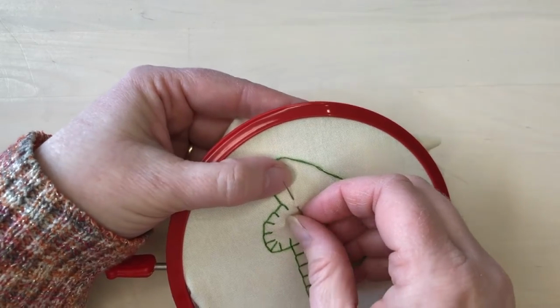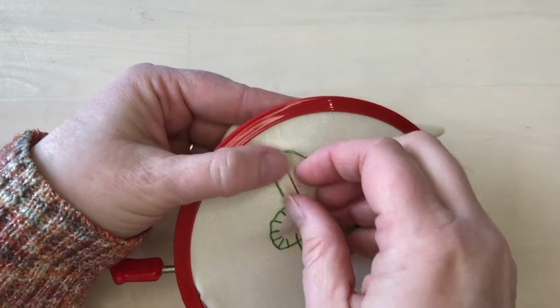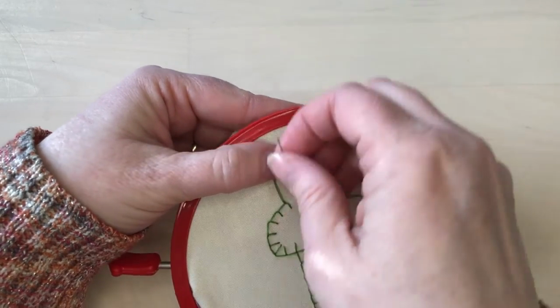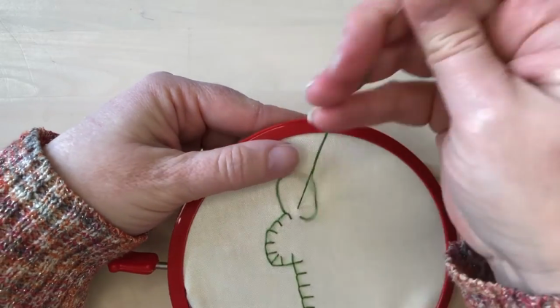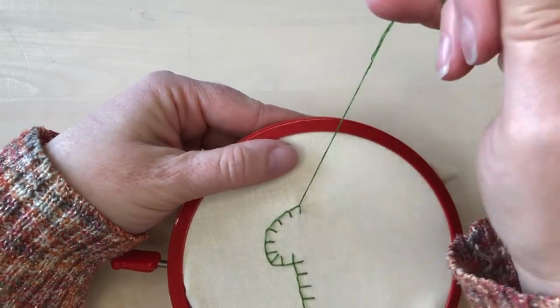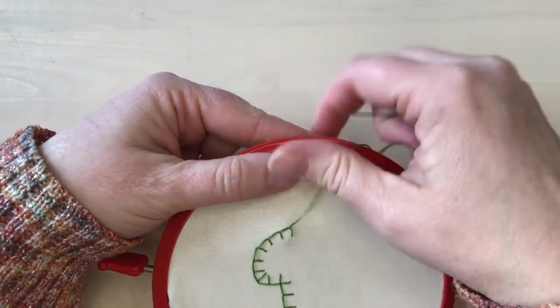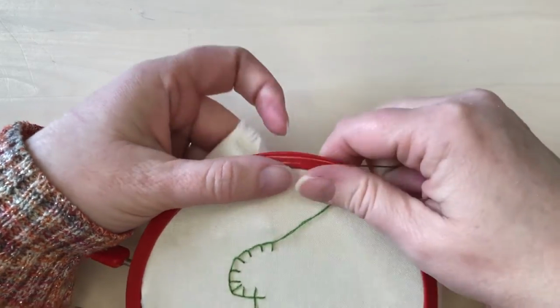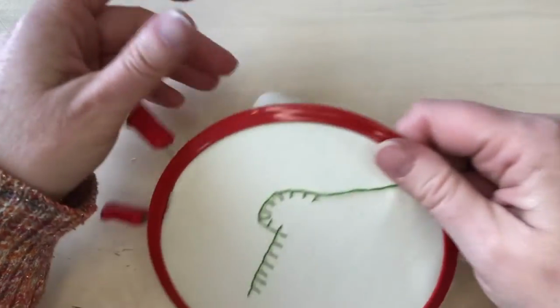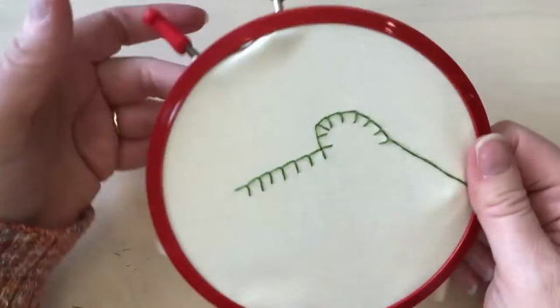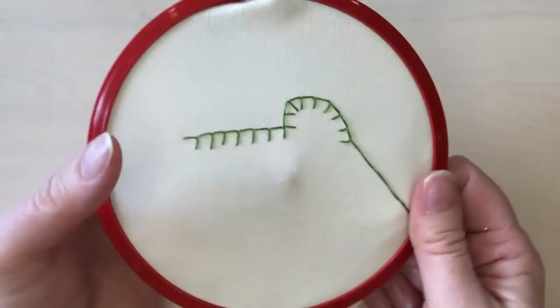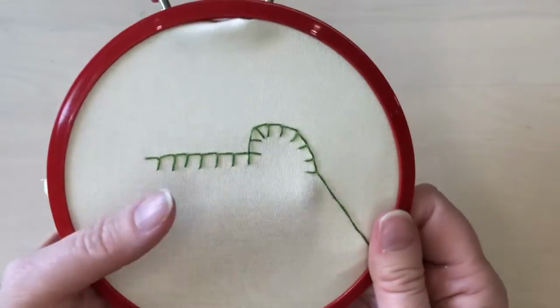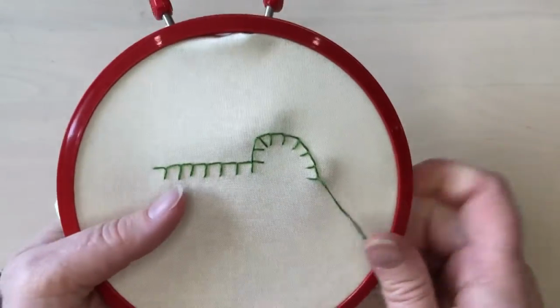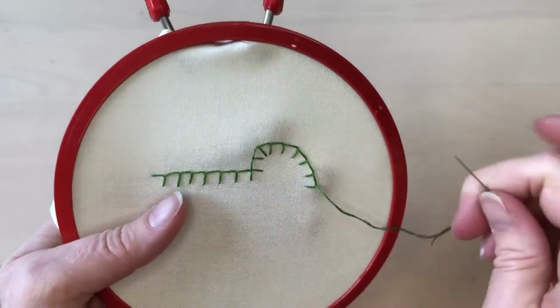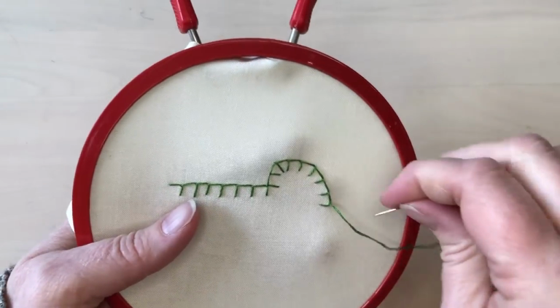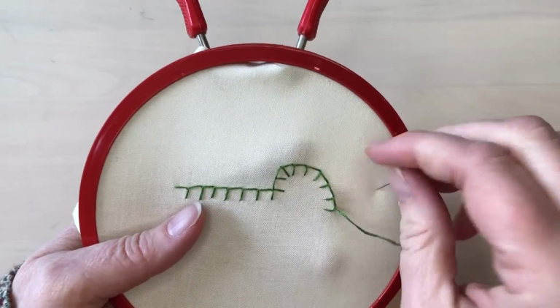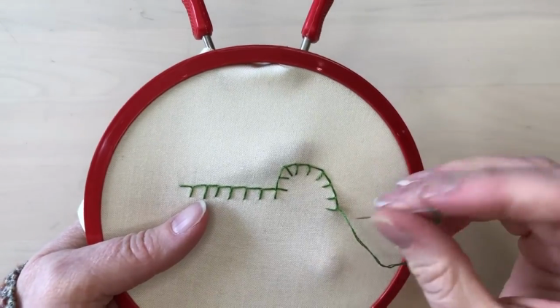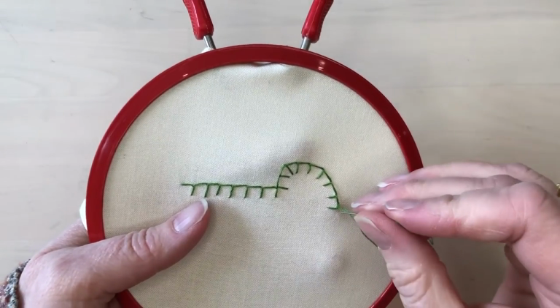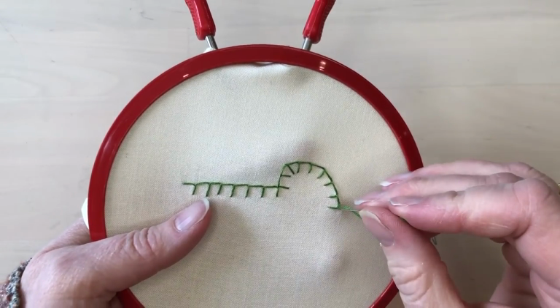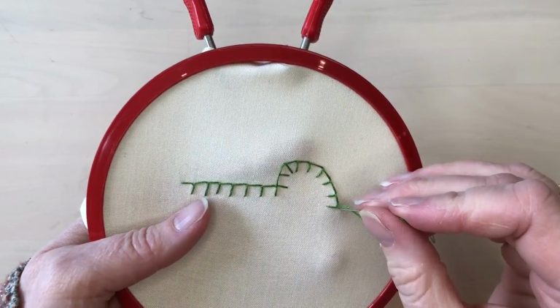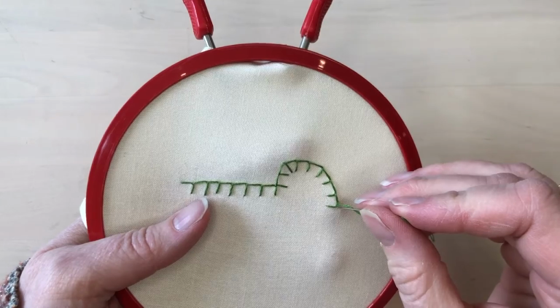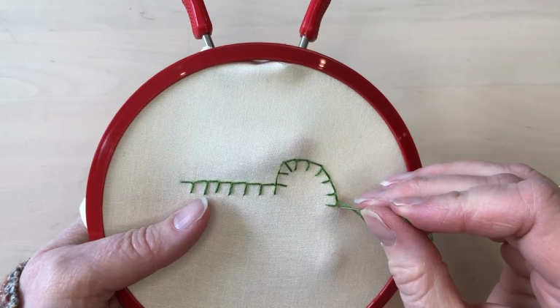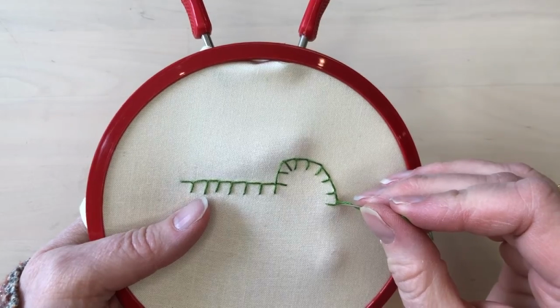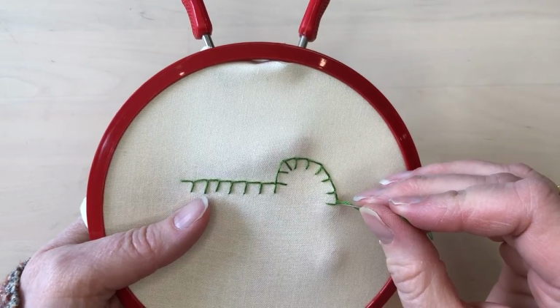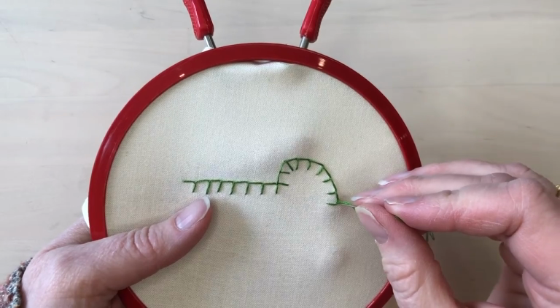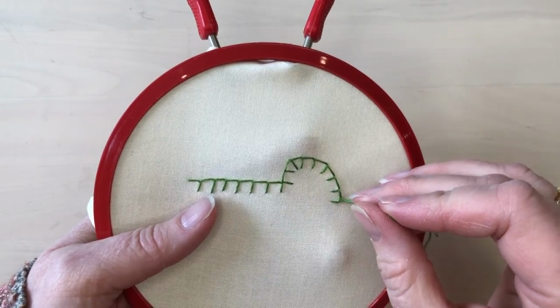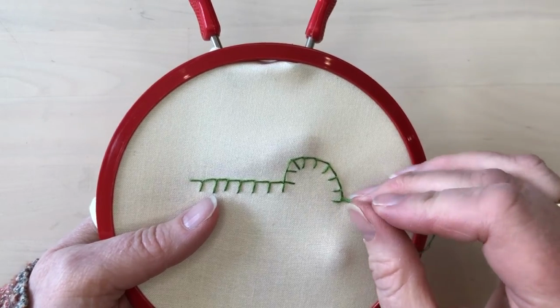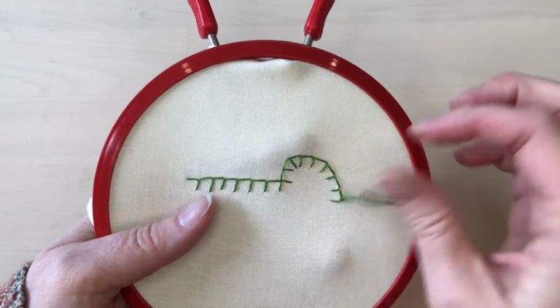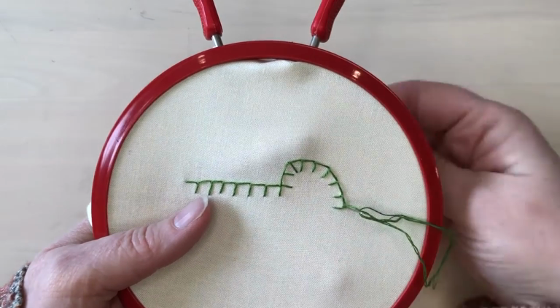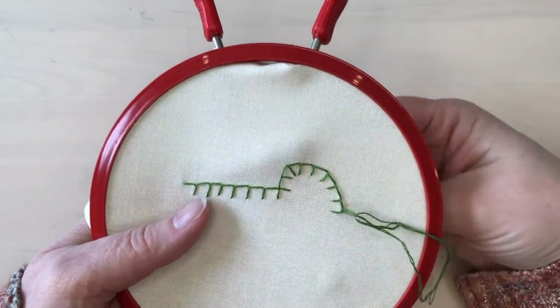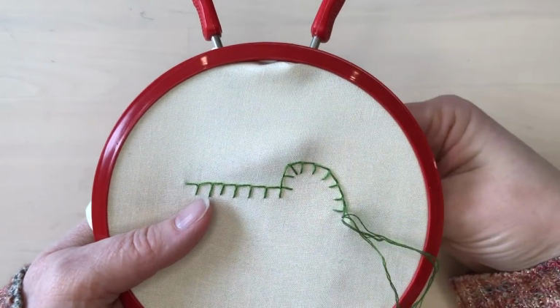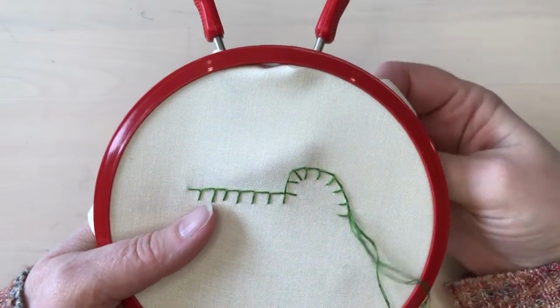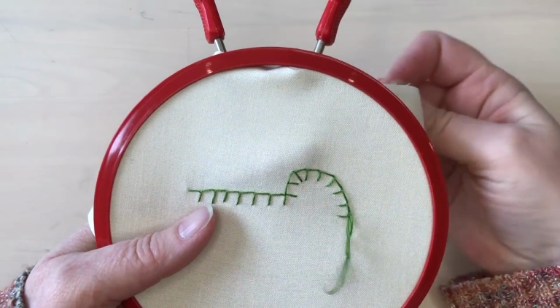Once you're done stitching blanket stitch, you just take a small tacking stitch on the last stitch to hold it in place.